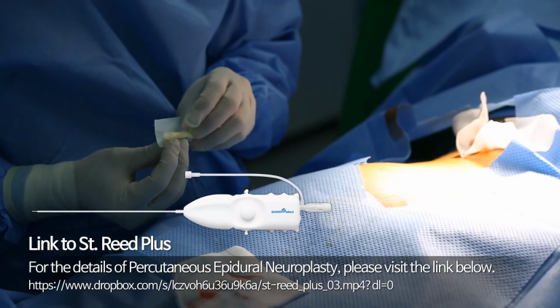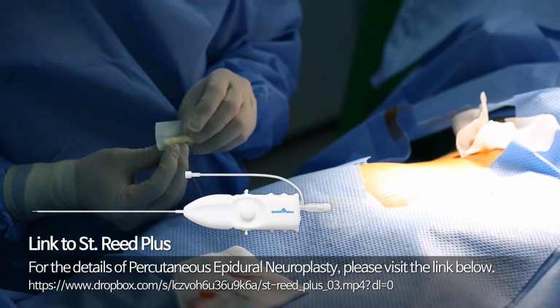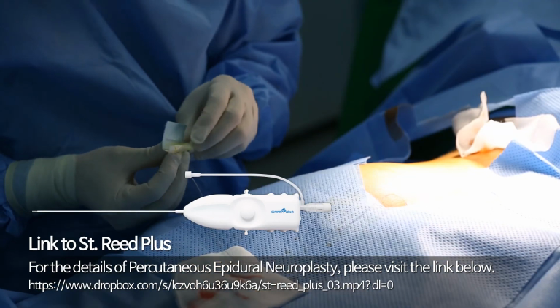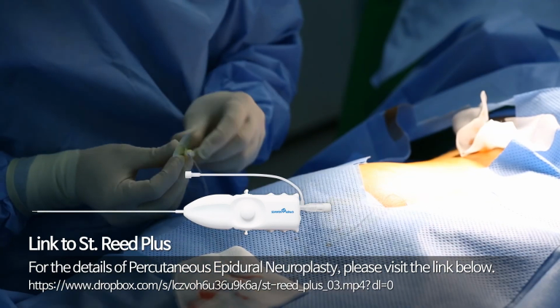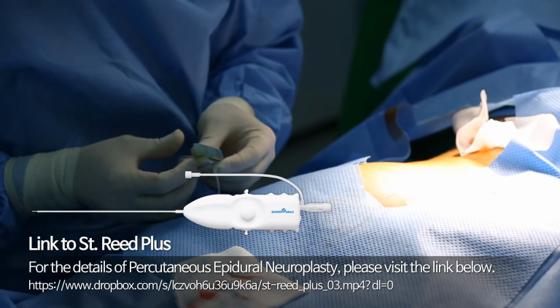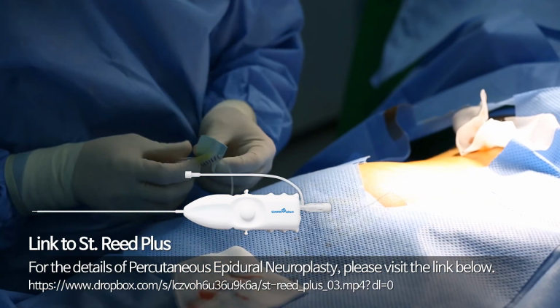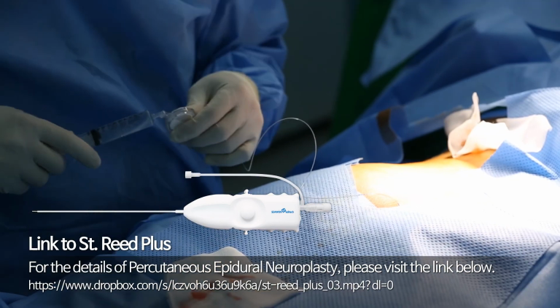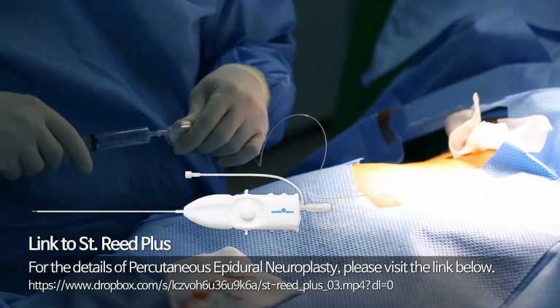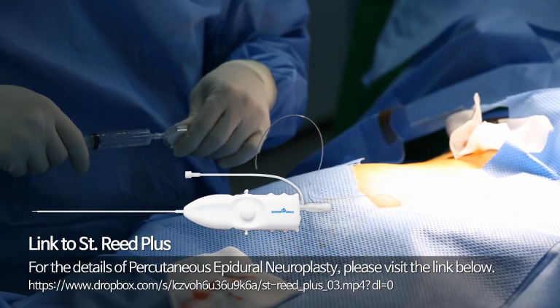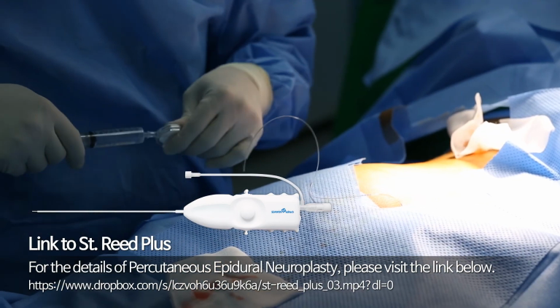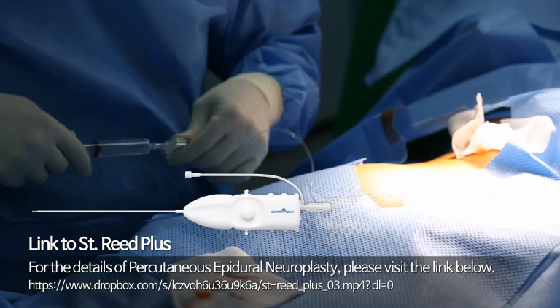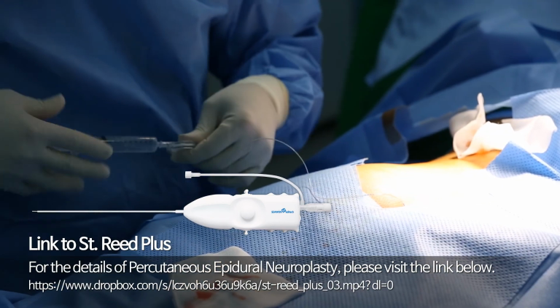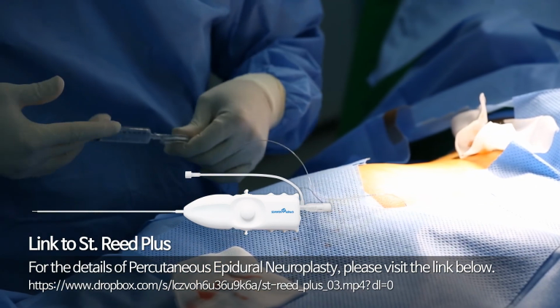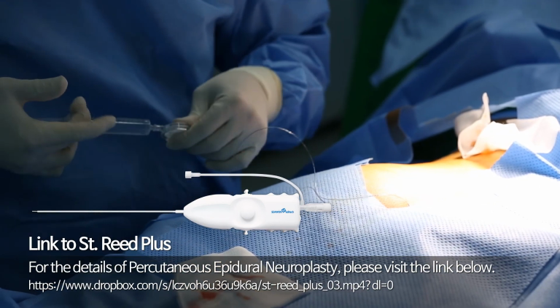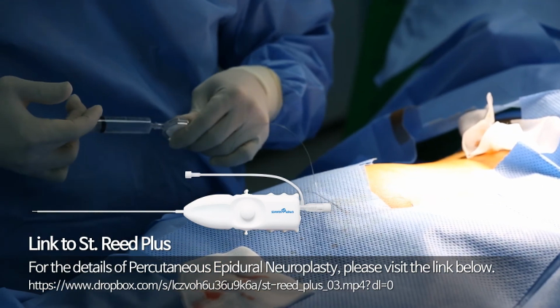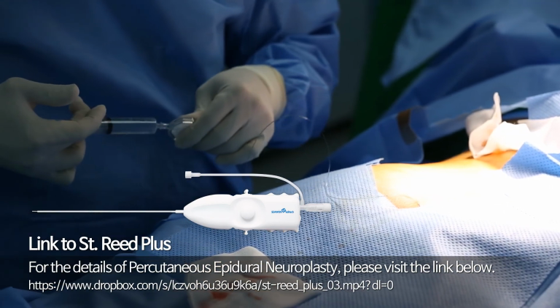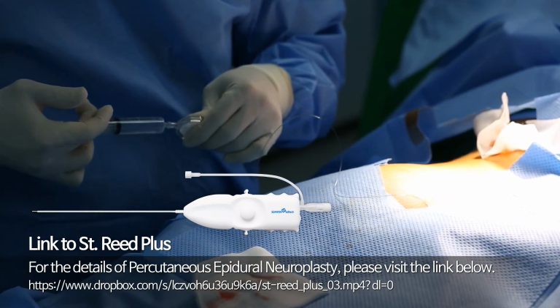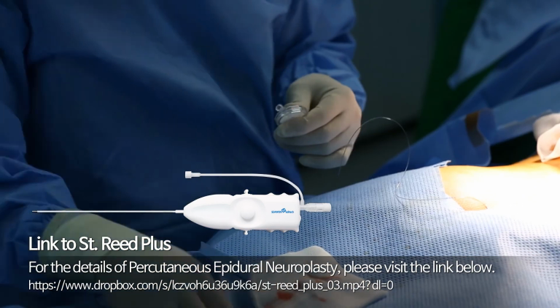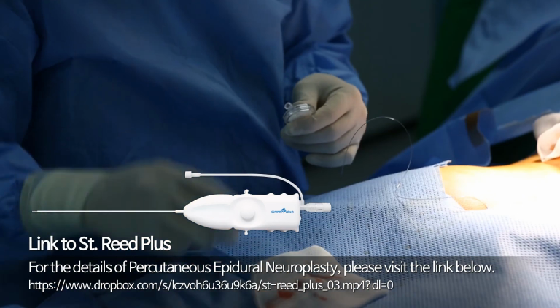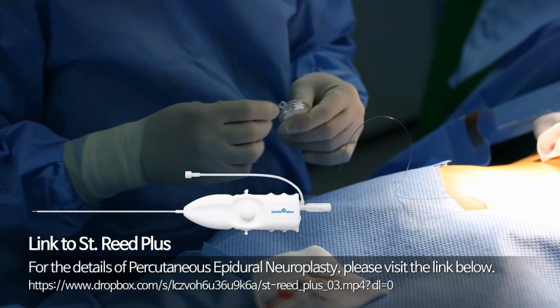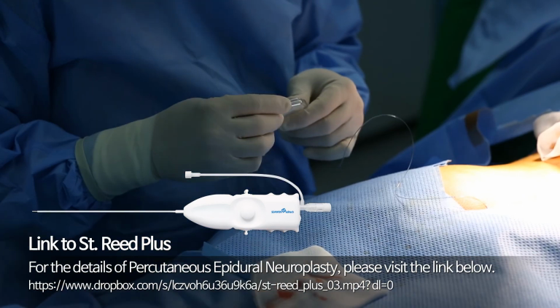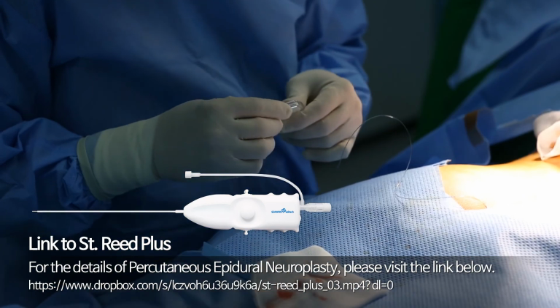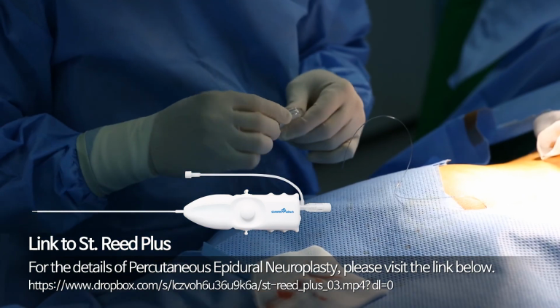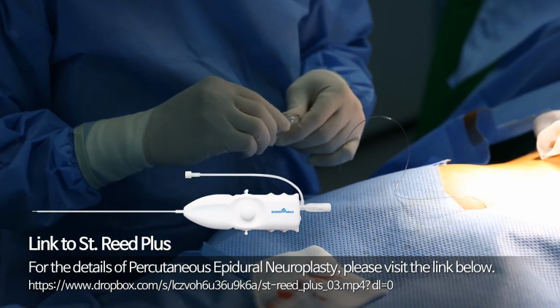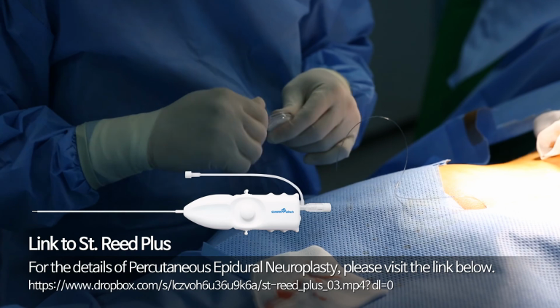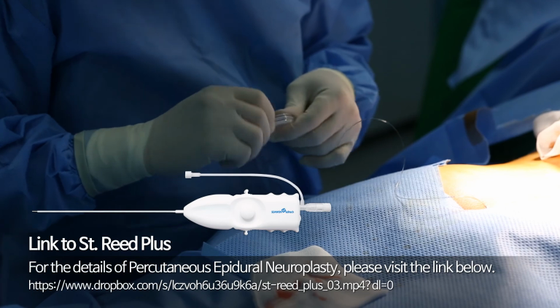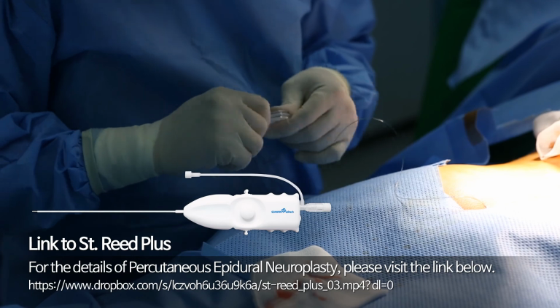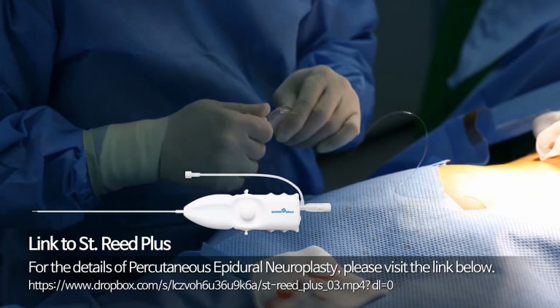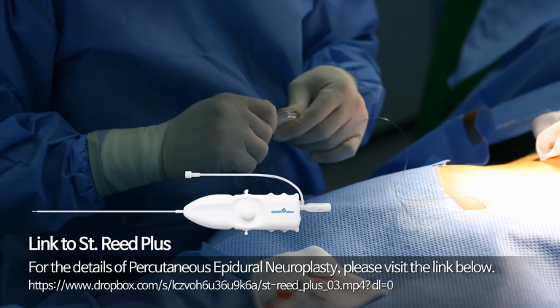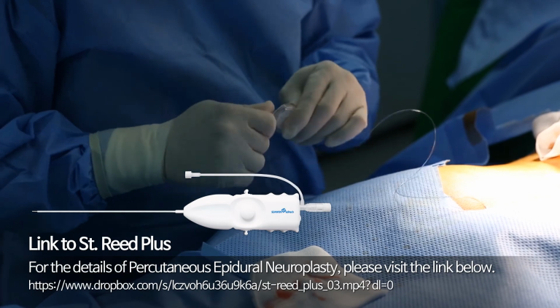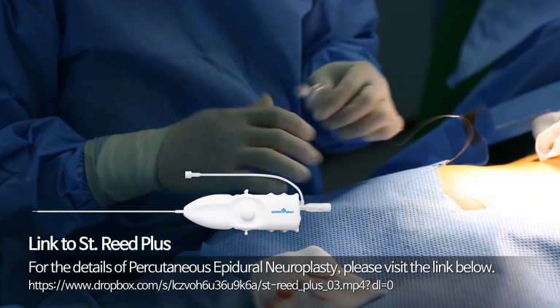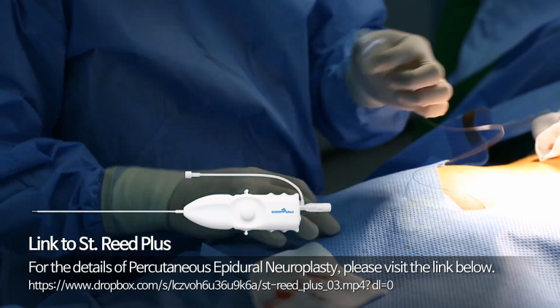For the details of percutaneous epidural neuroplasty, please visit the link below.